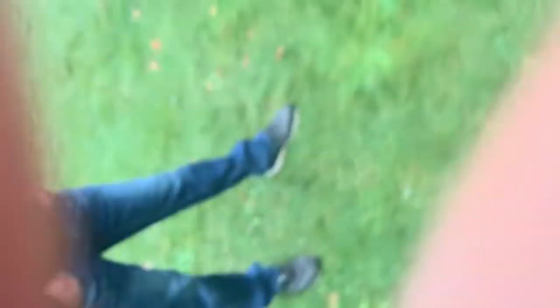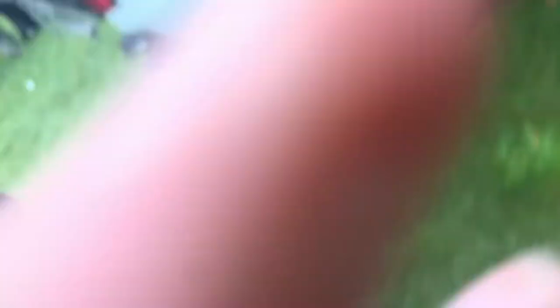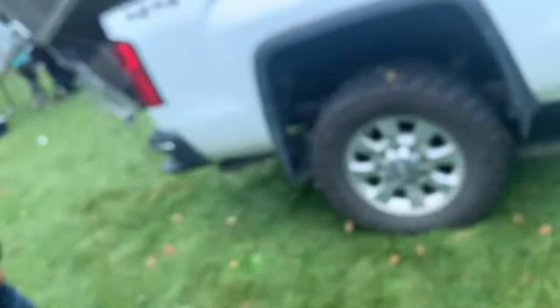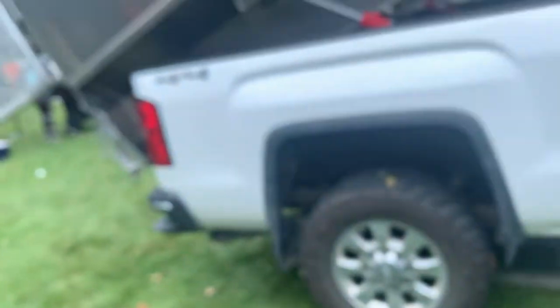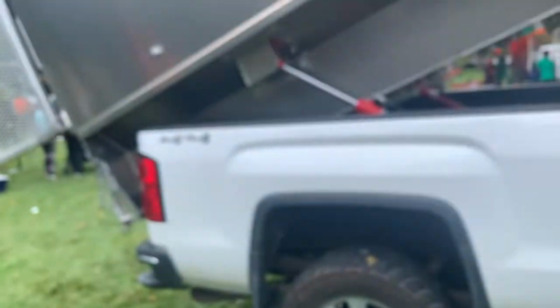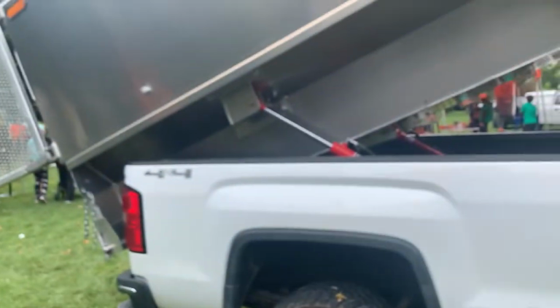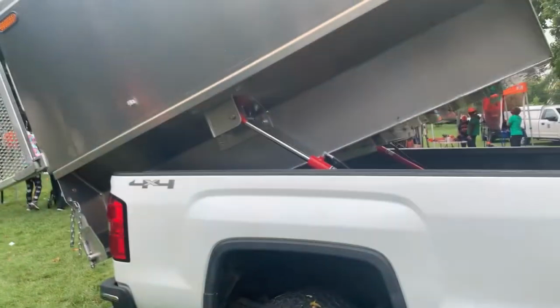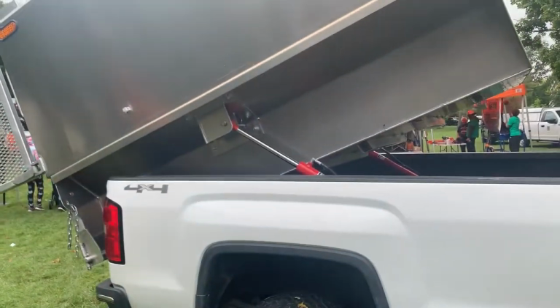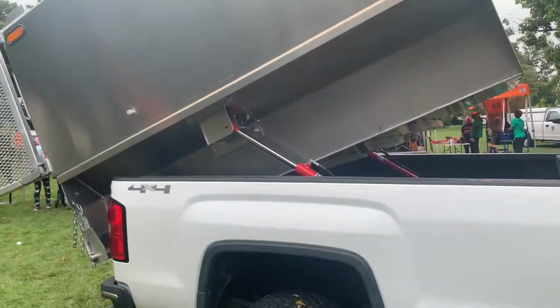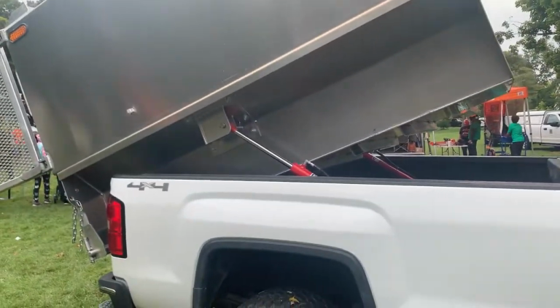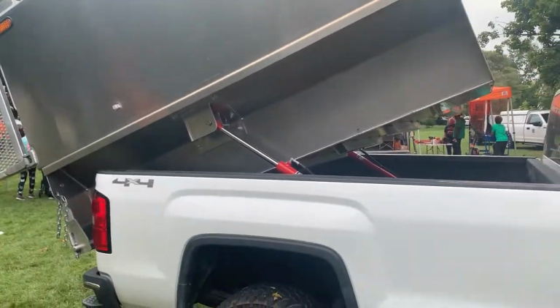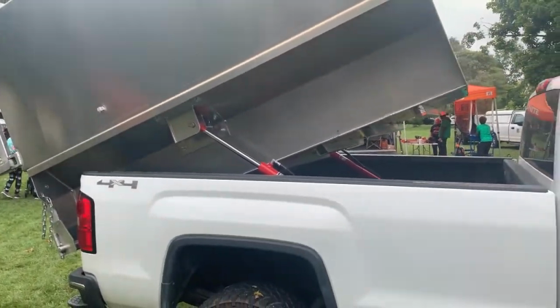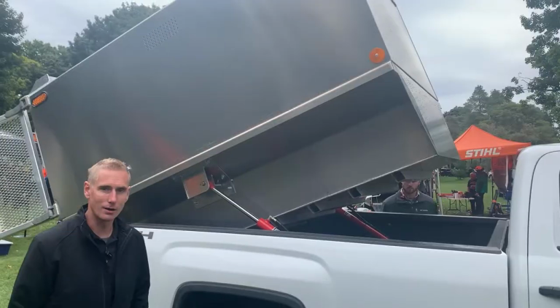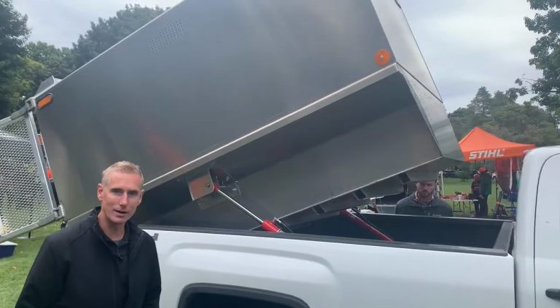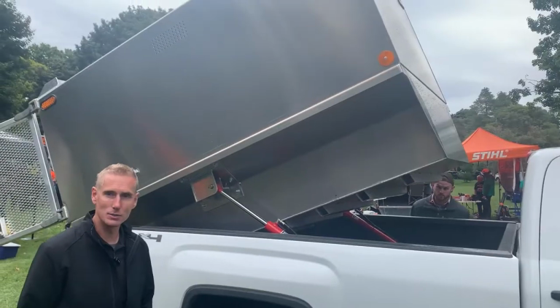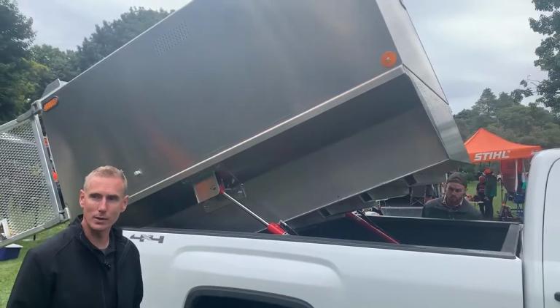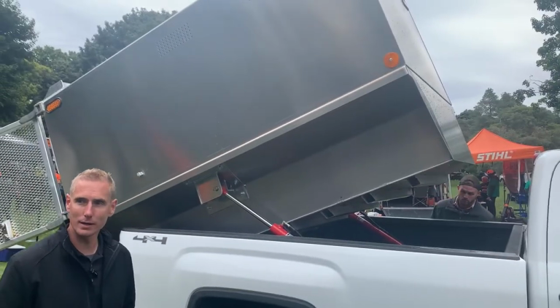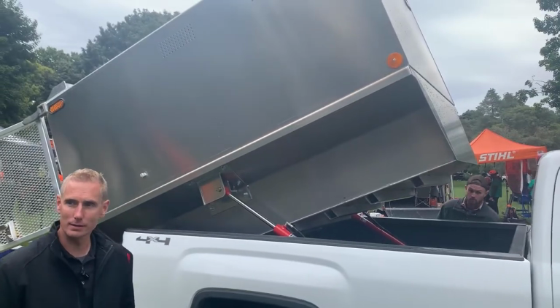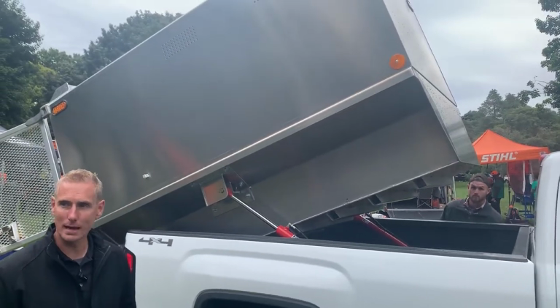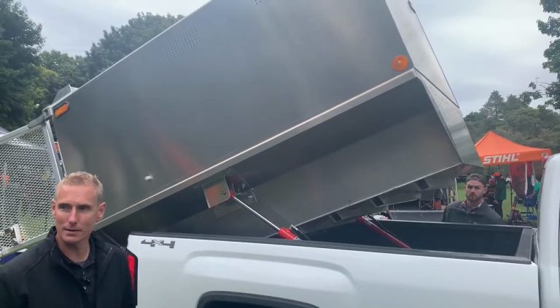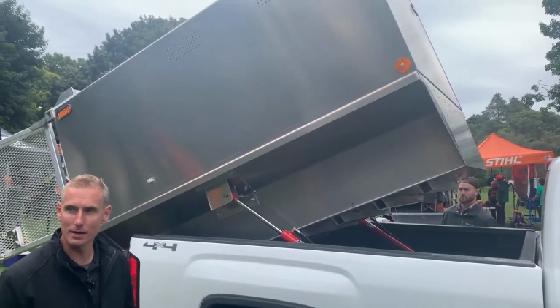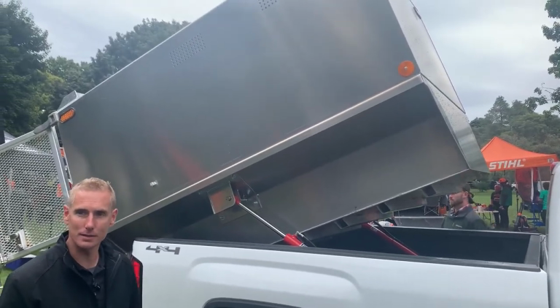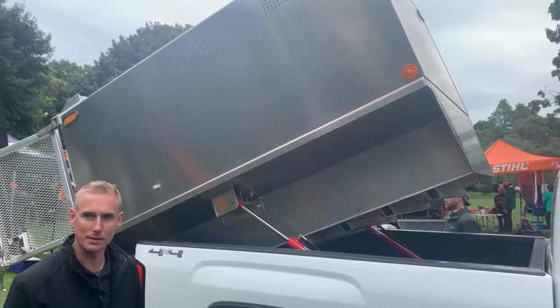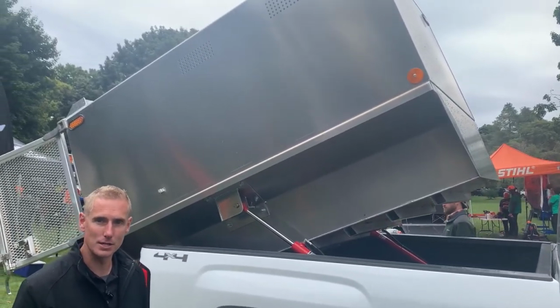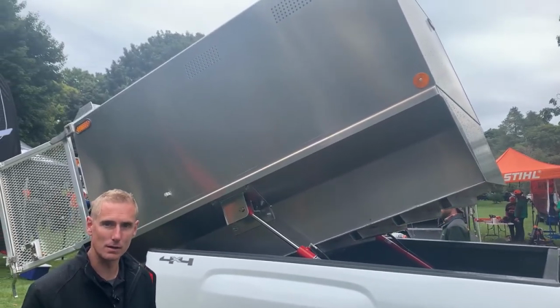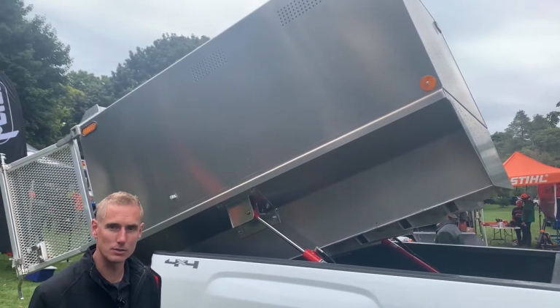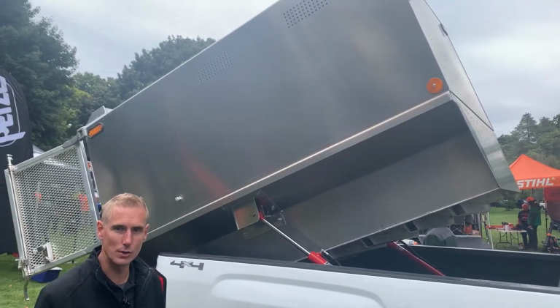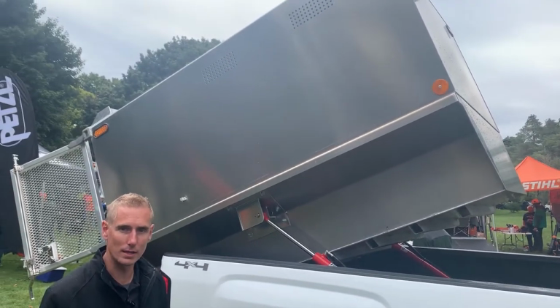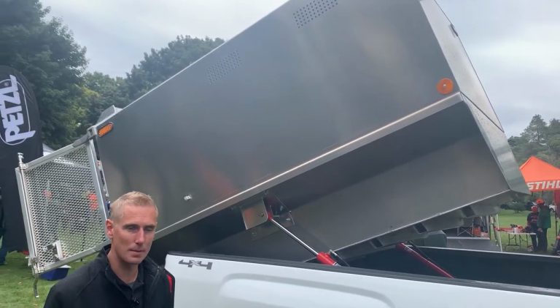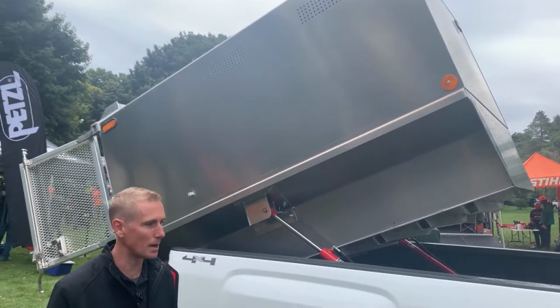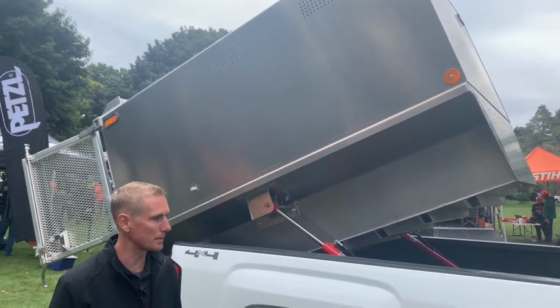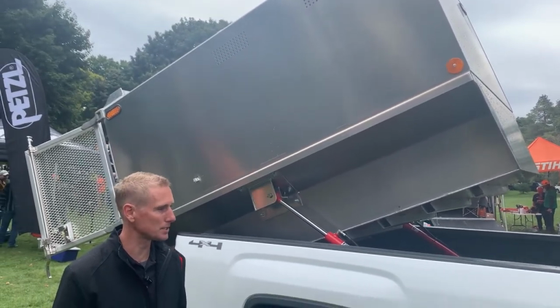Alright, so we're here down in London at the Ontario Tree Climb Competition.